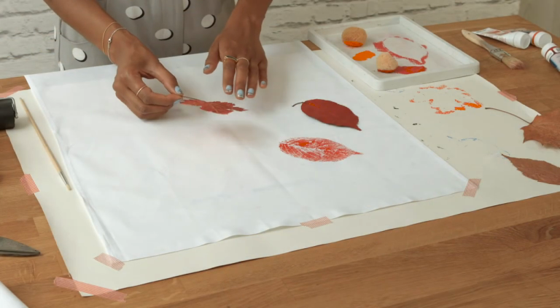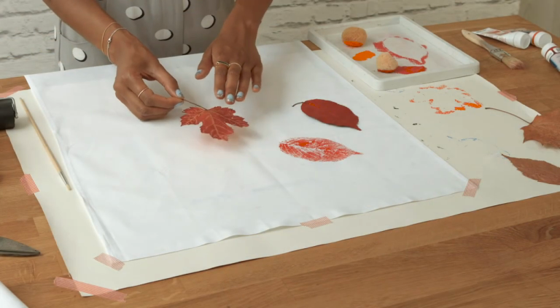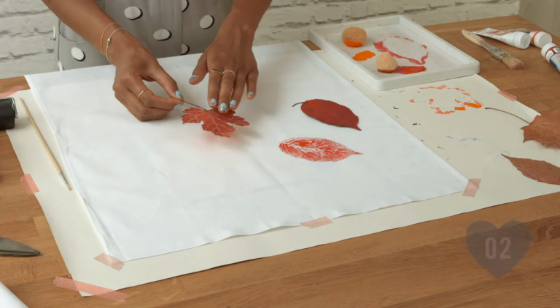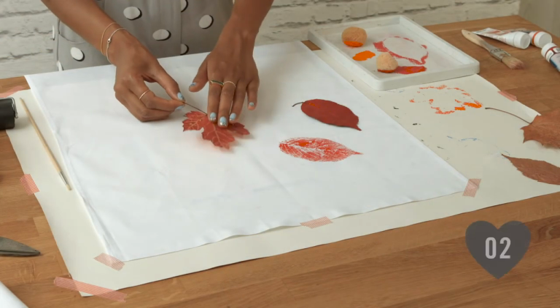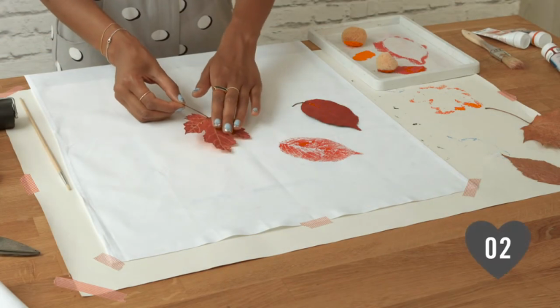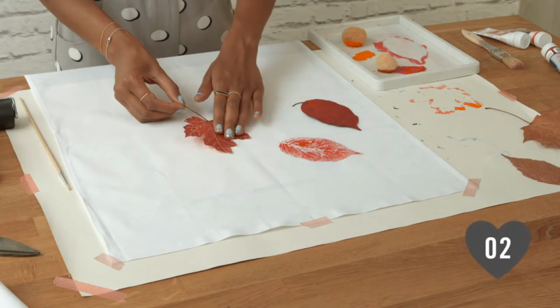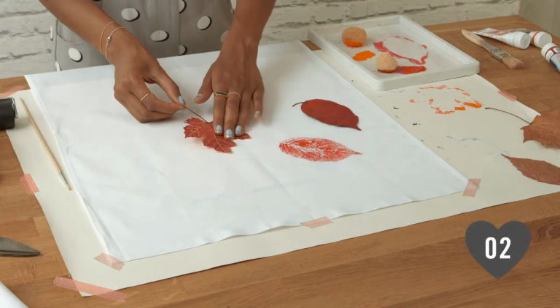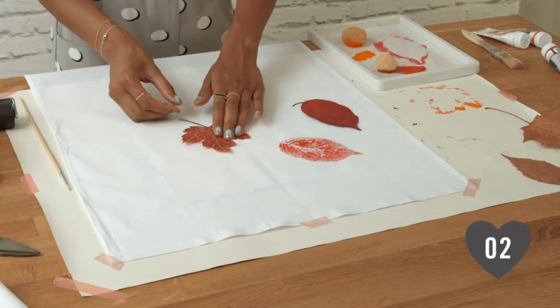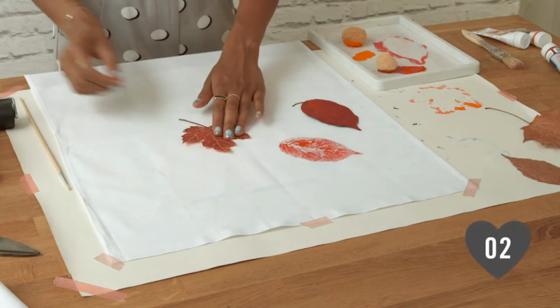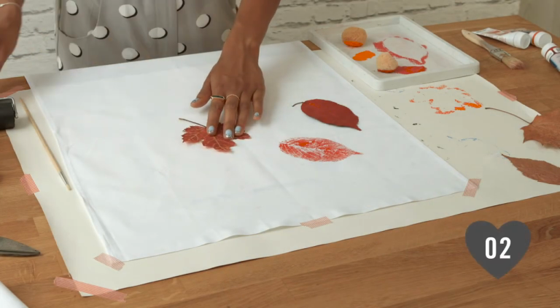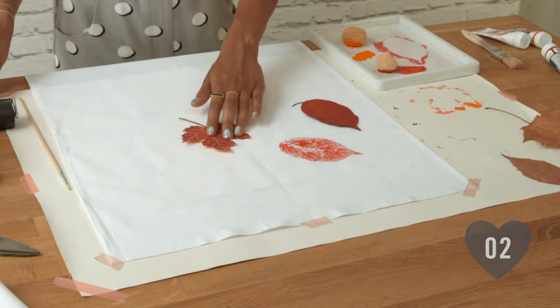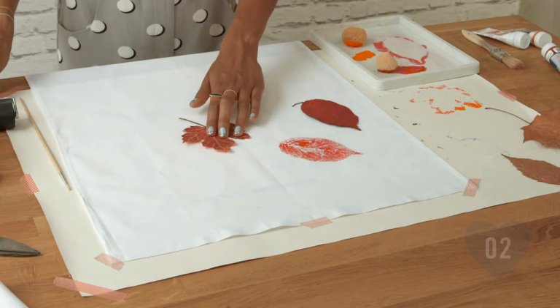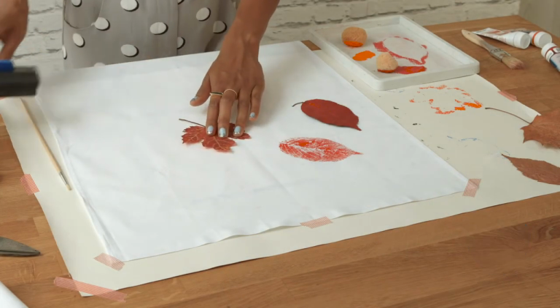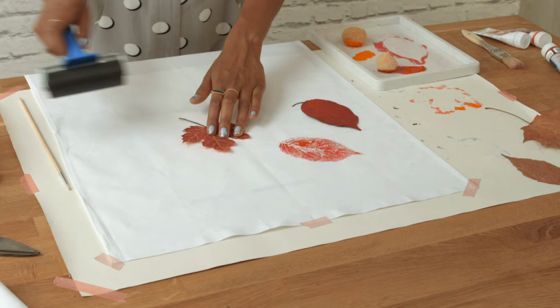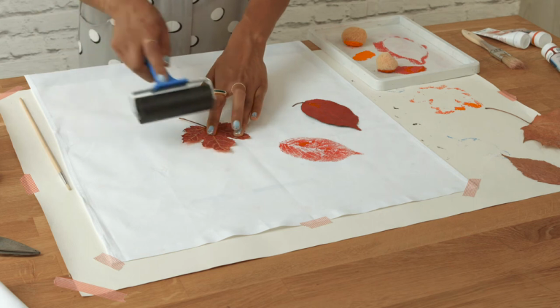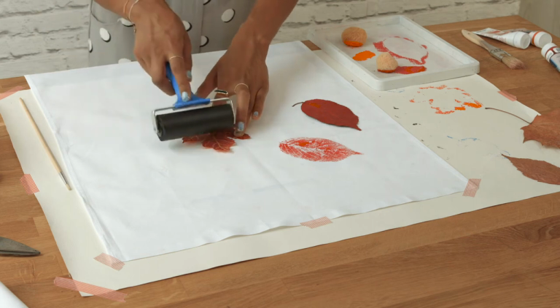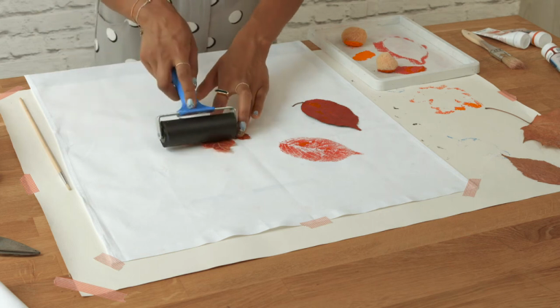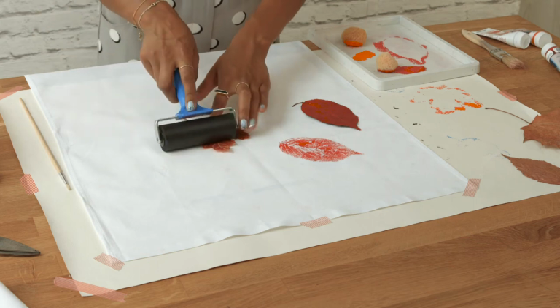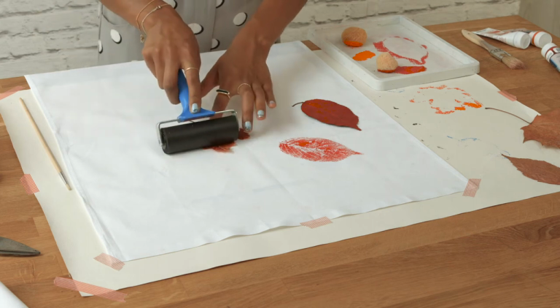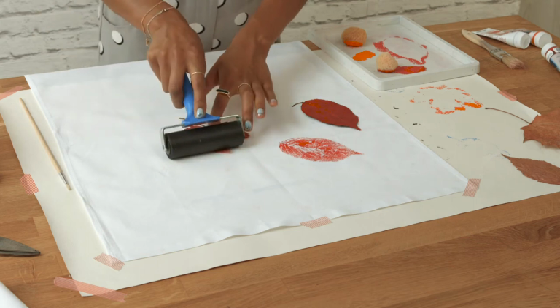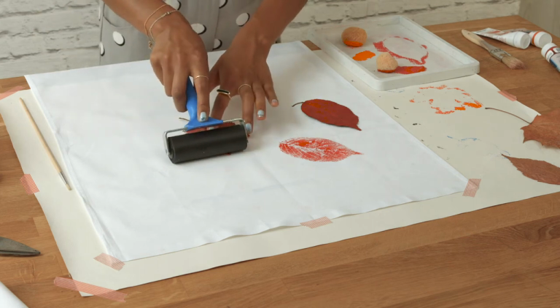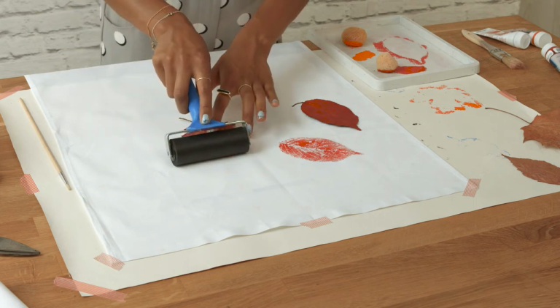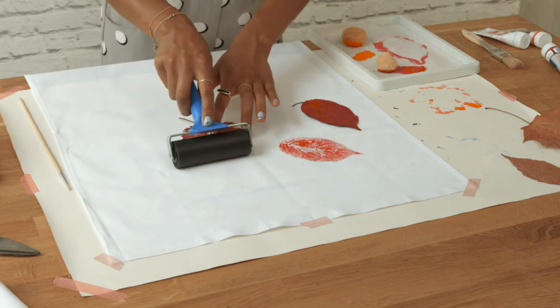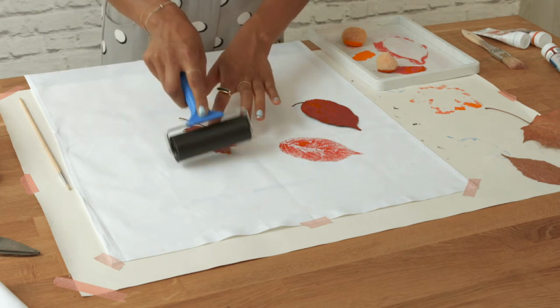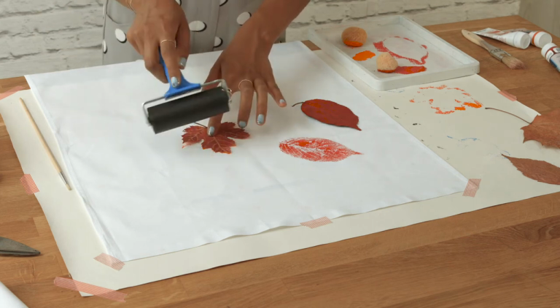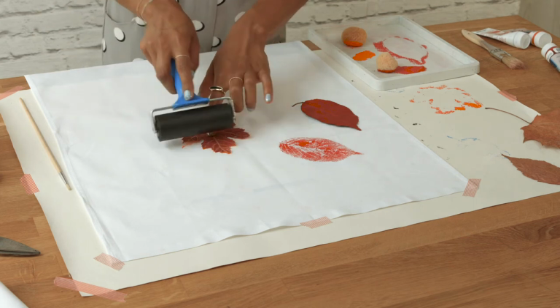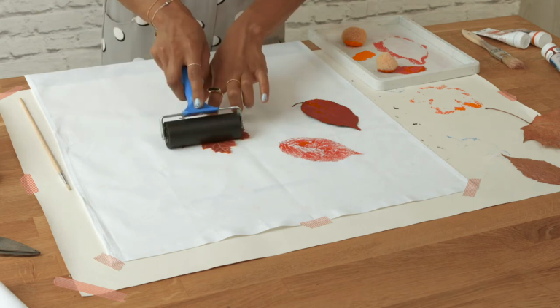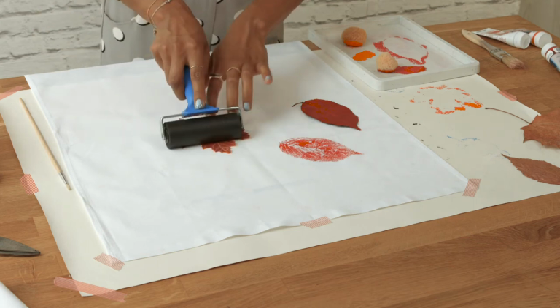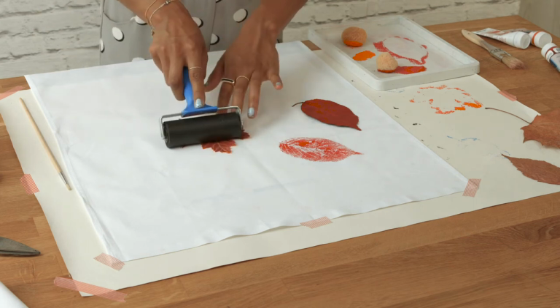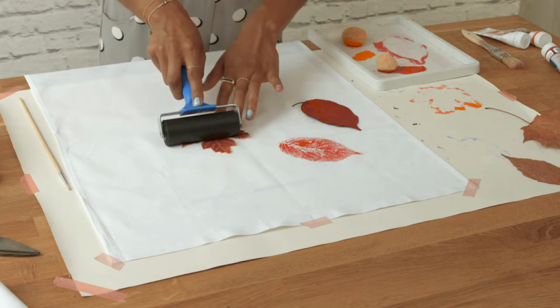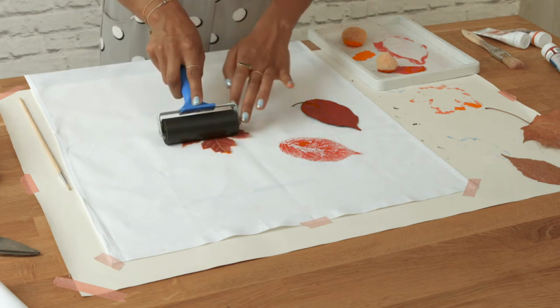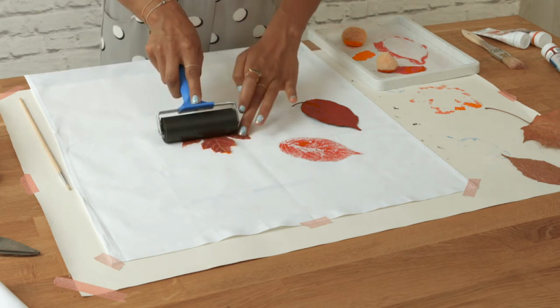Step 2. Repeat the process using different leaf shapes and colours to create your pattern.